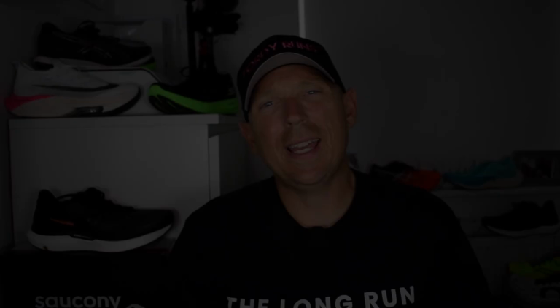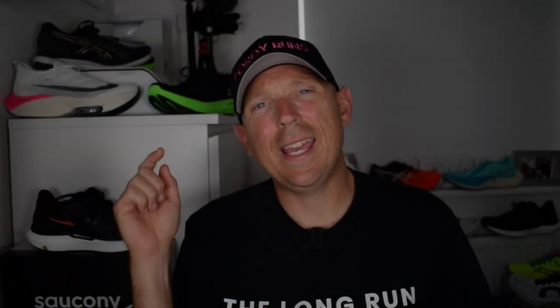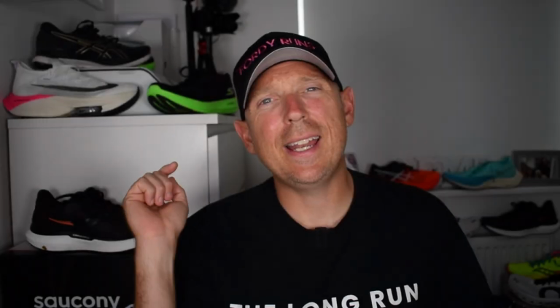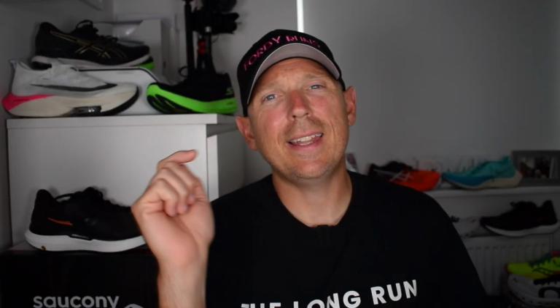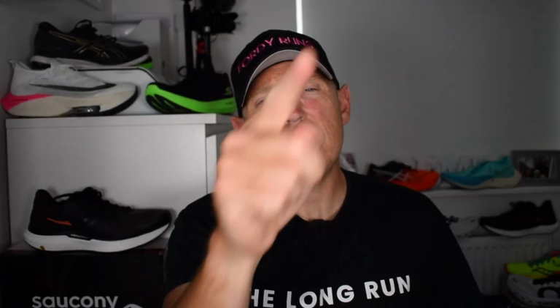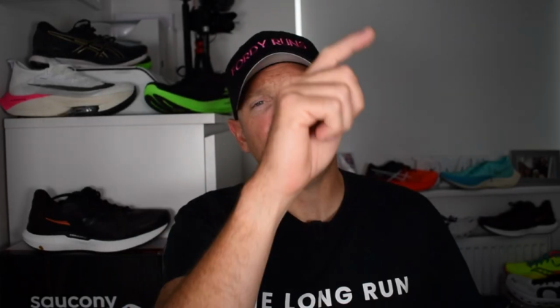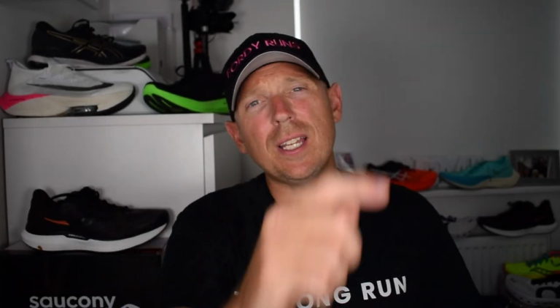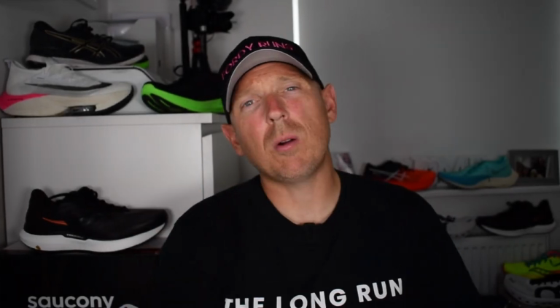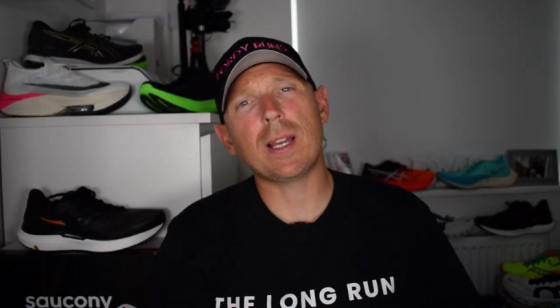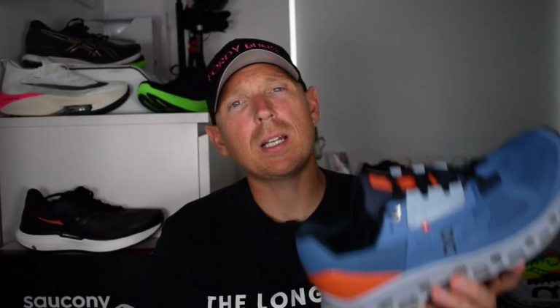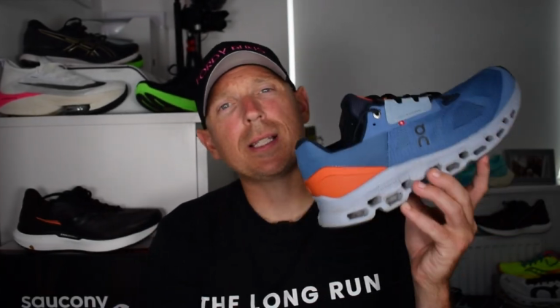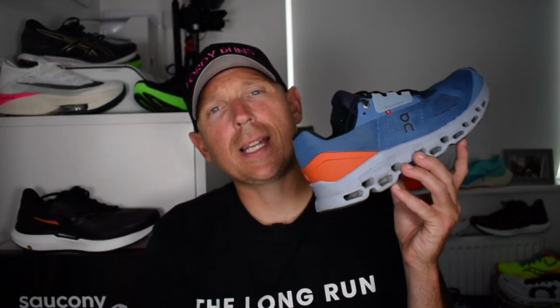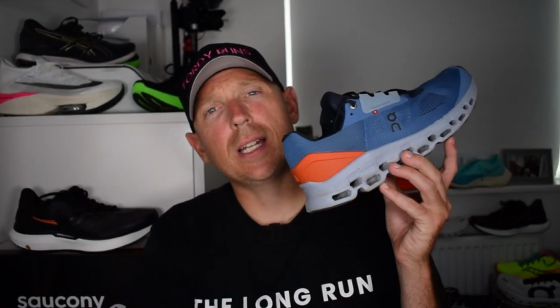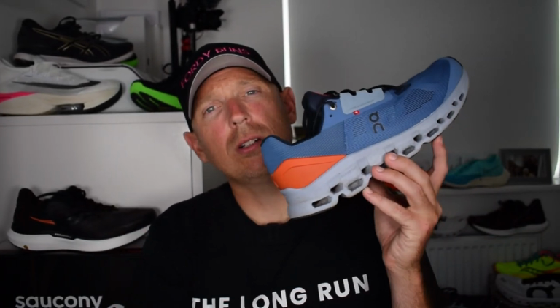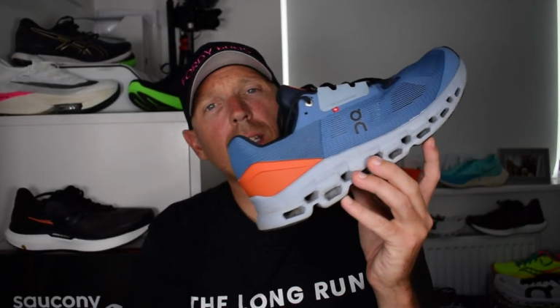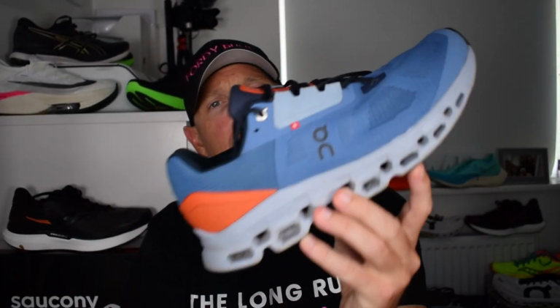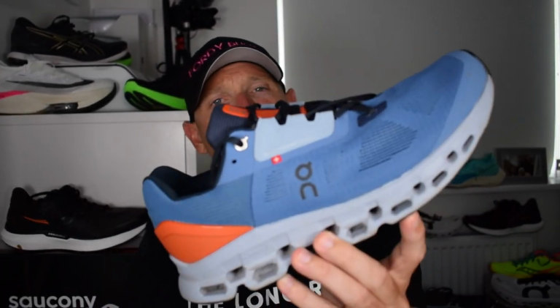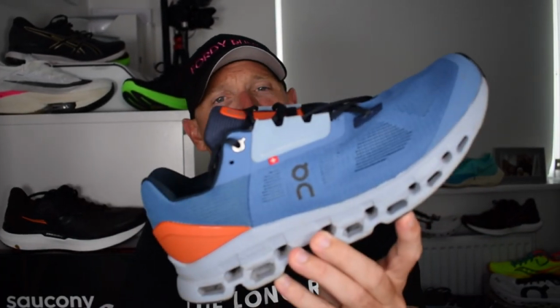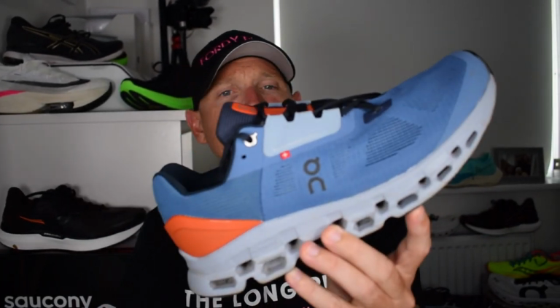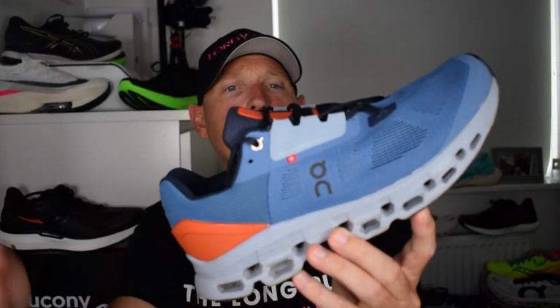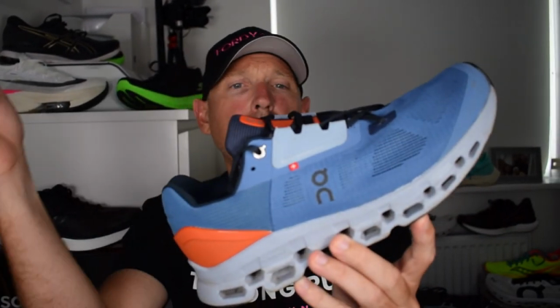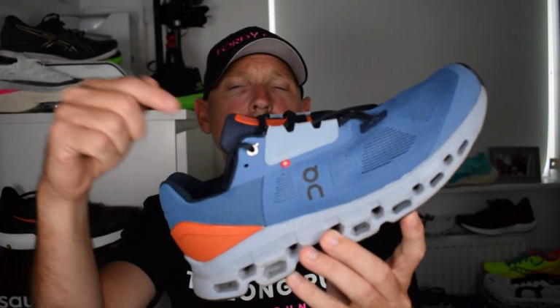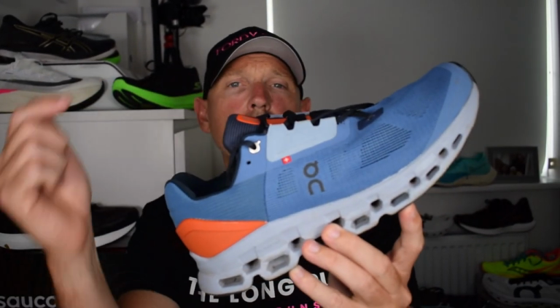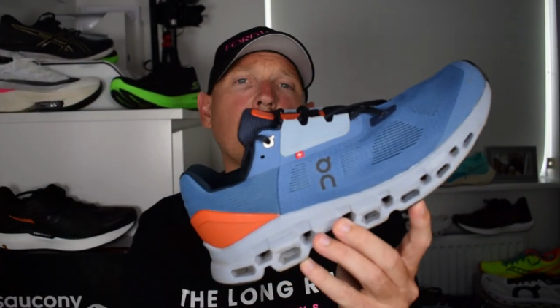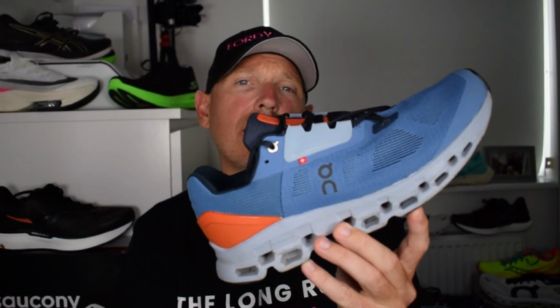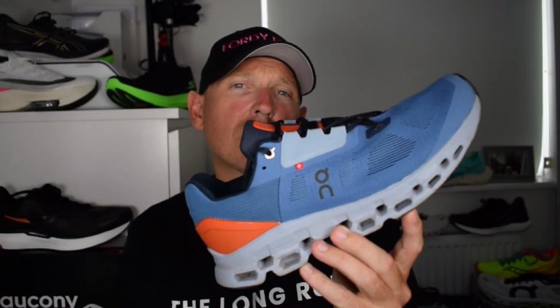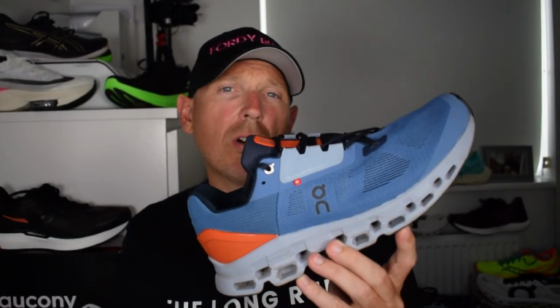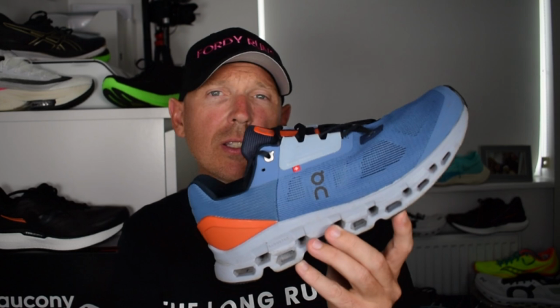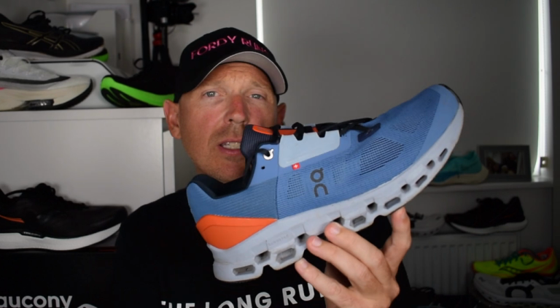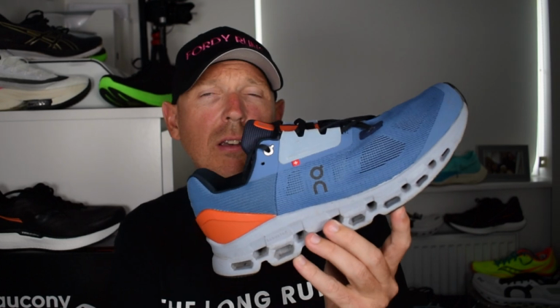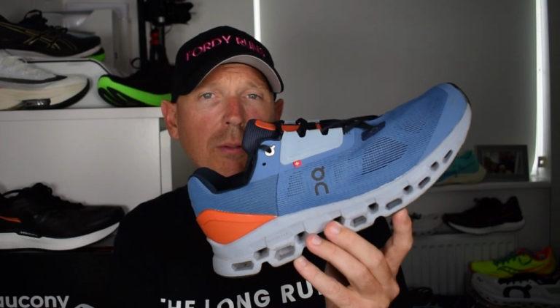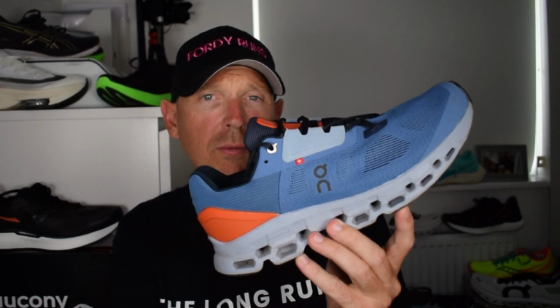In this video we are going to be taking a look at the brand new Cloud Stratus from On Running.